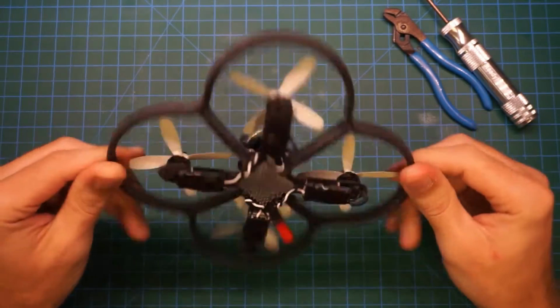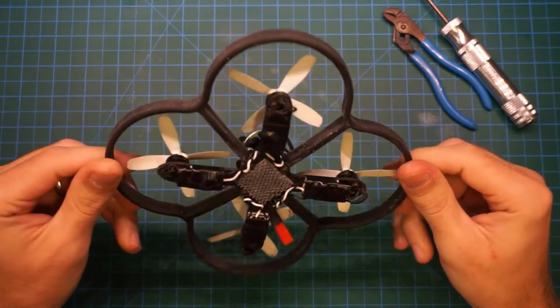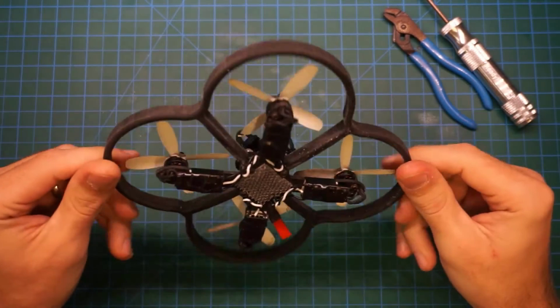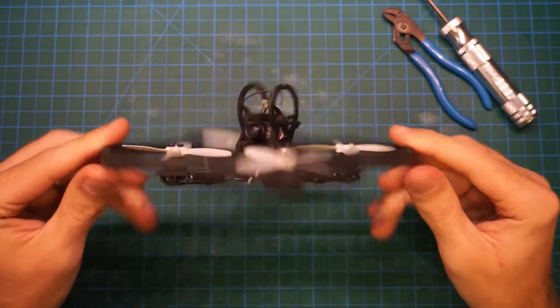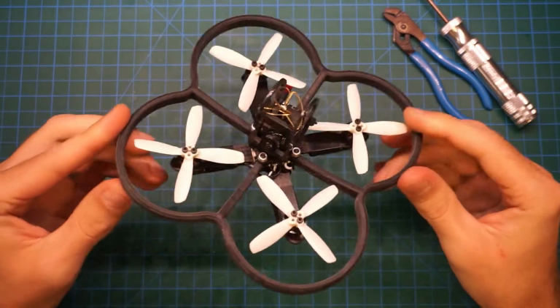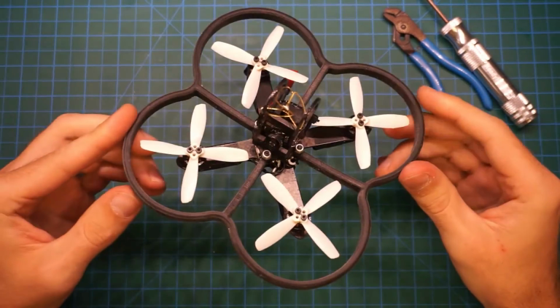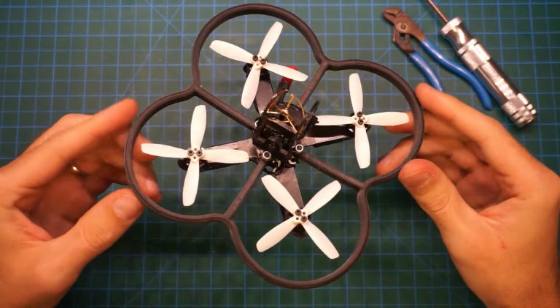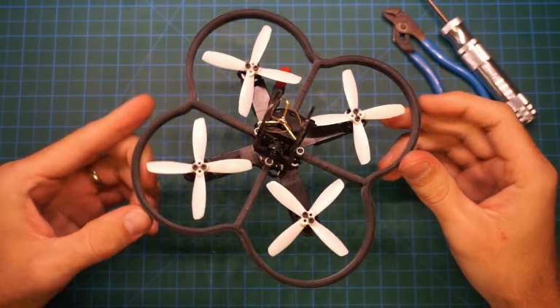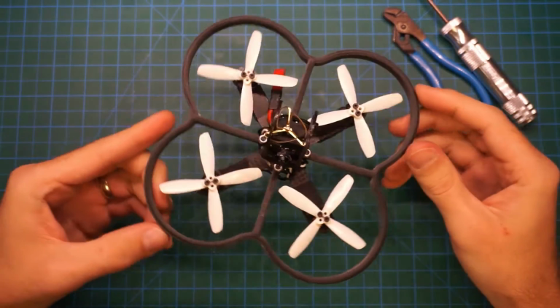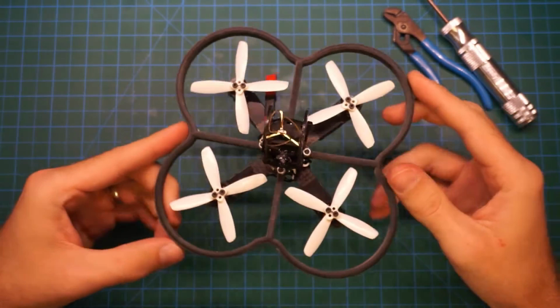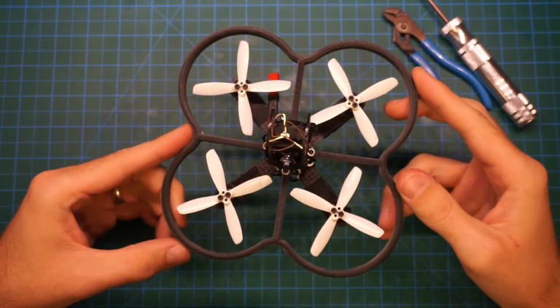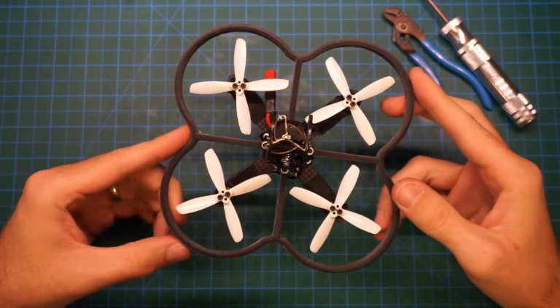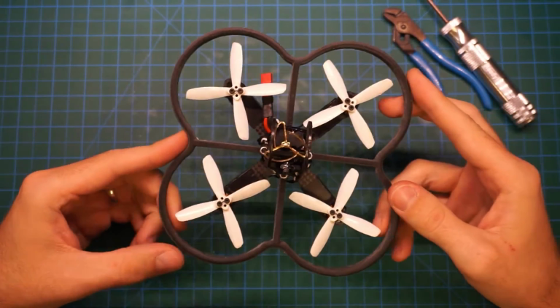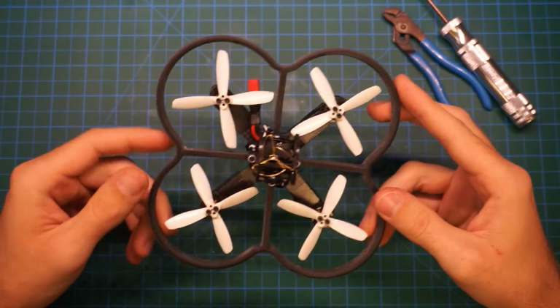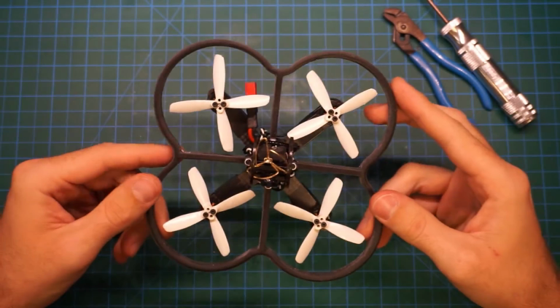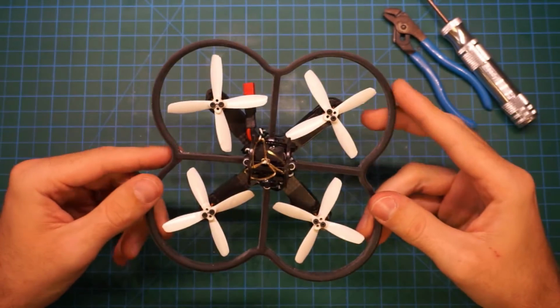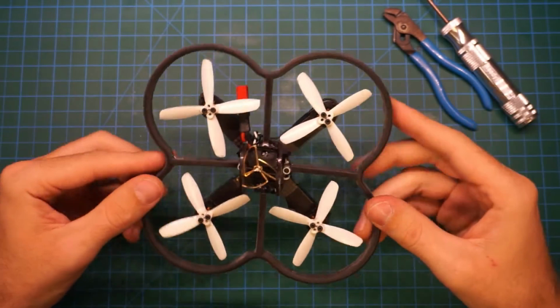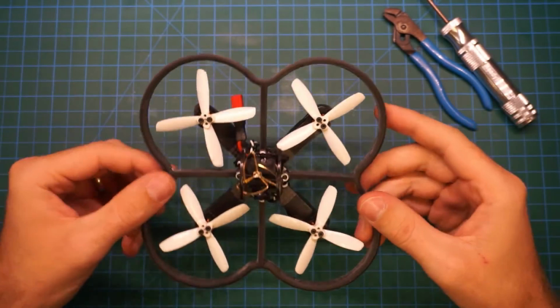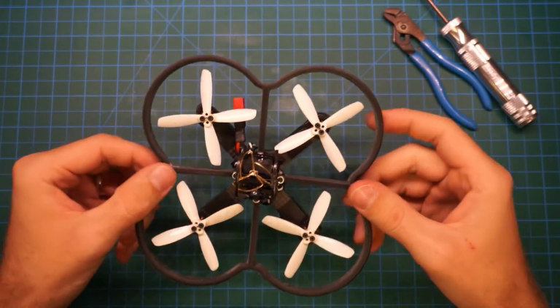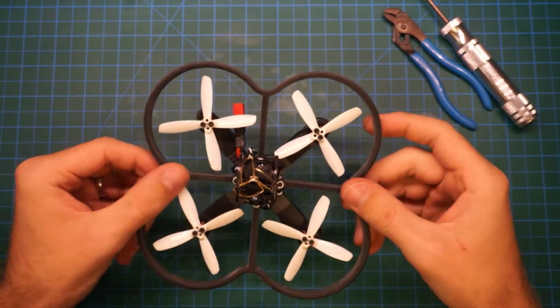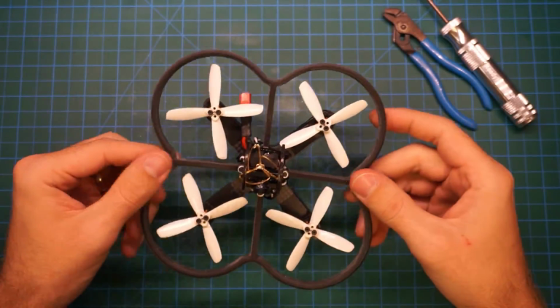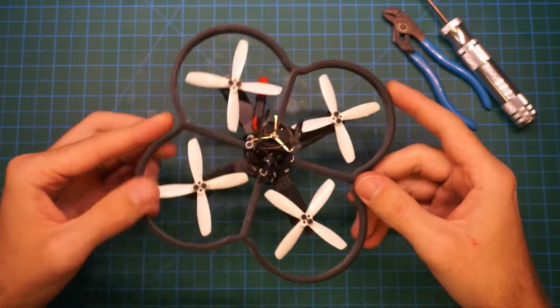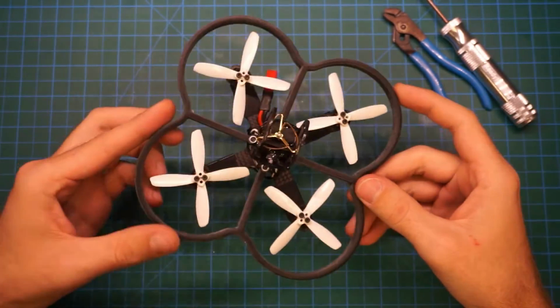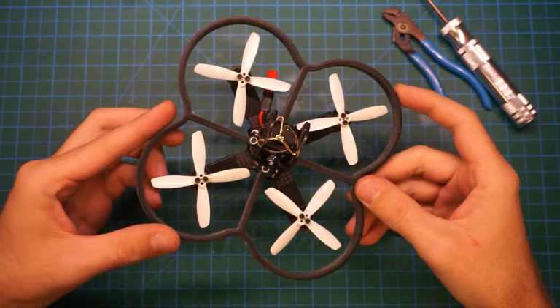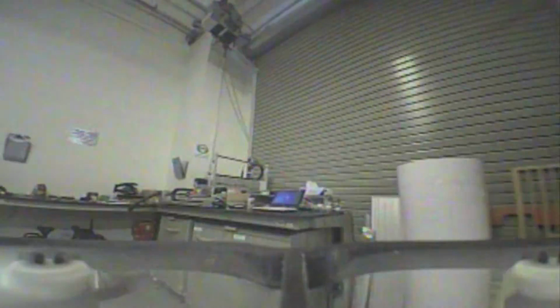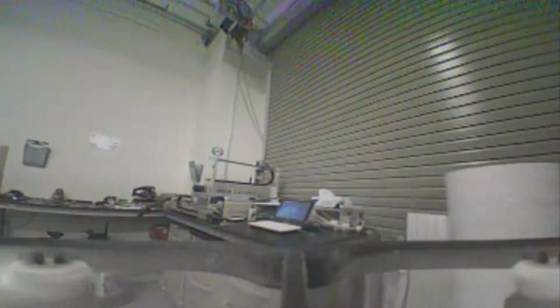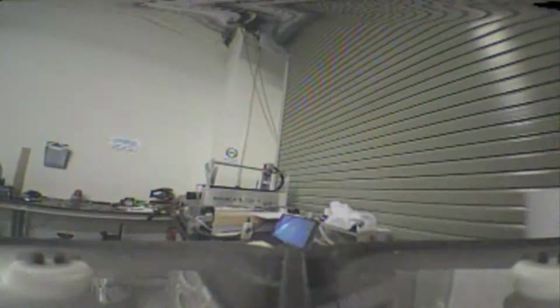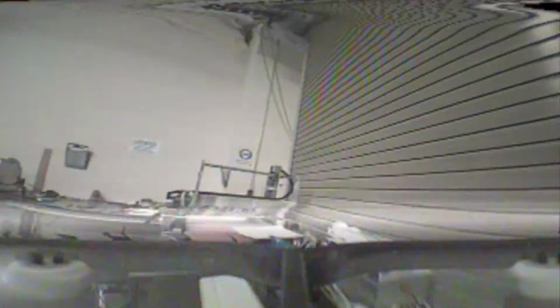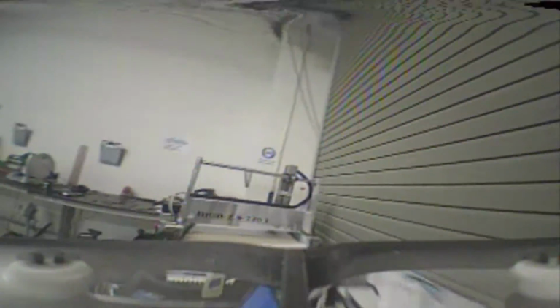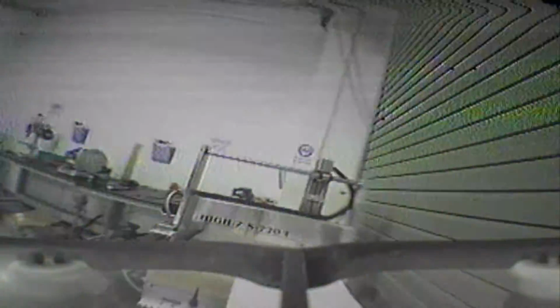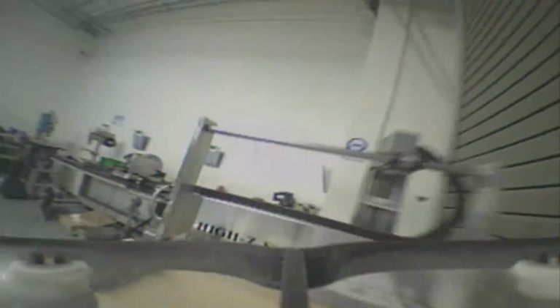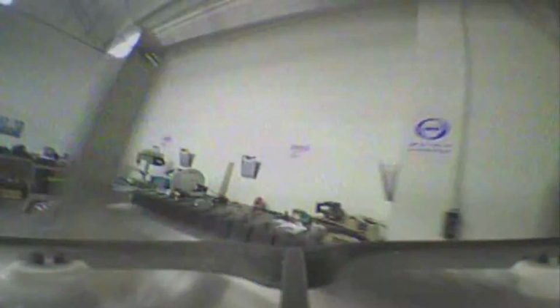So let's fly it around a bit, bump into some stuff, and see how it works. We'll be right back.